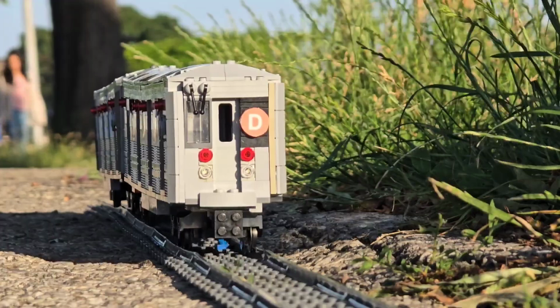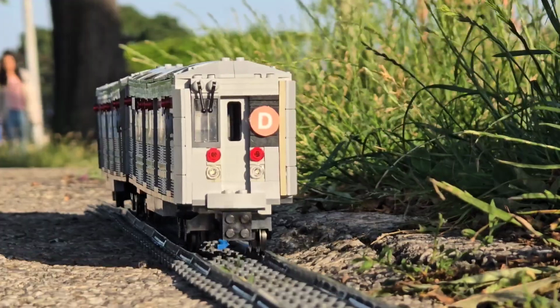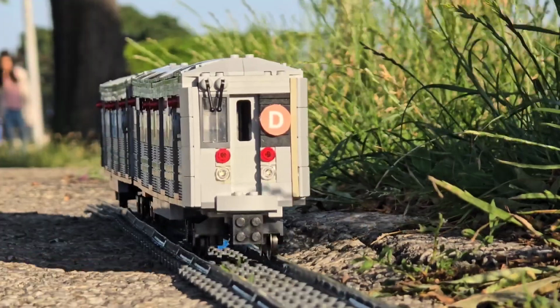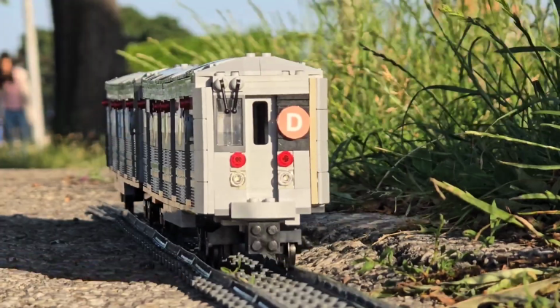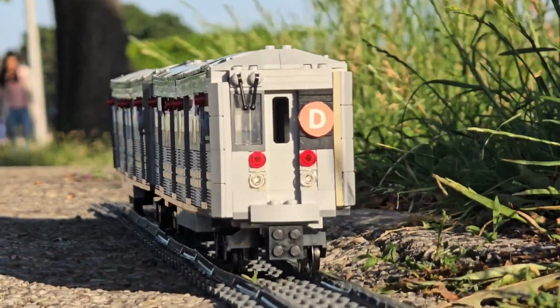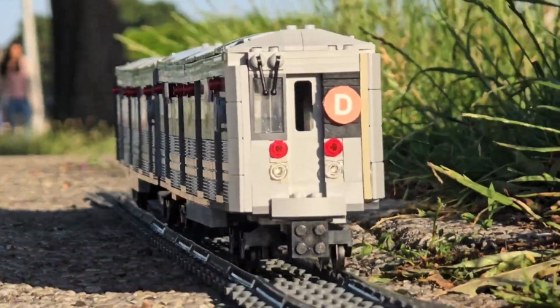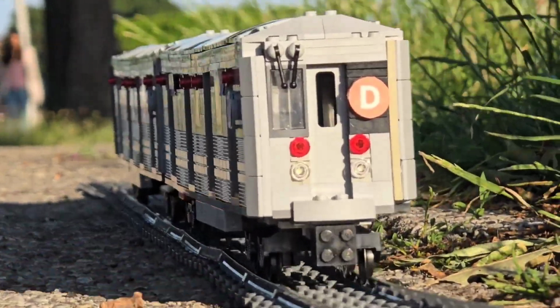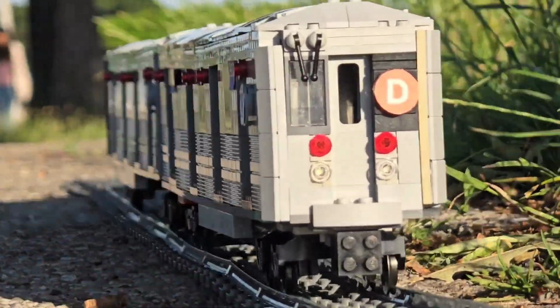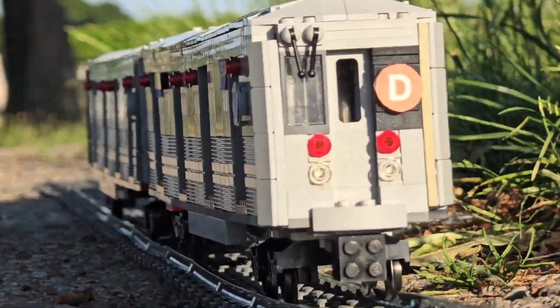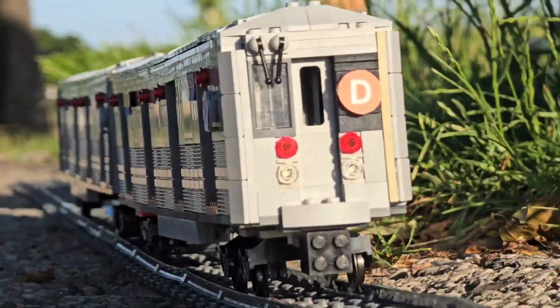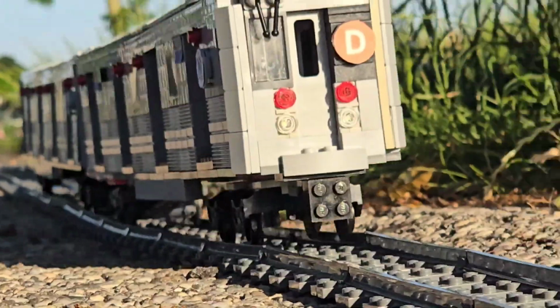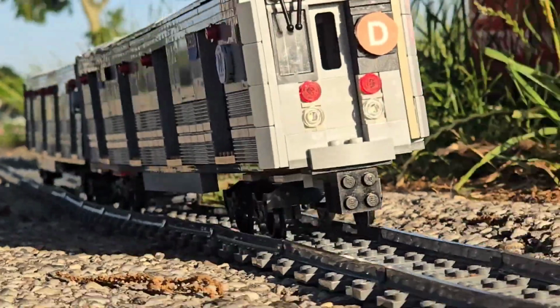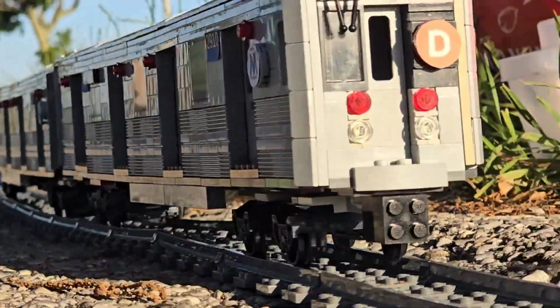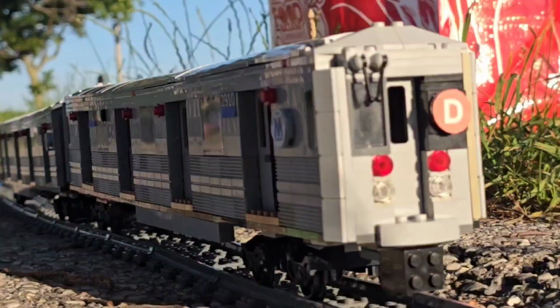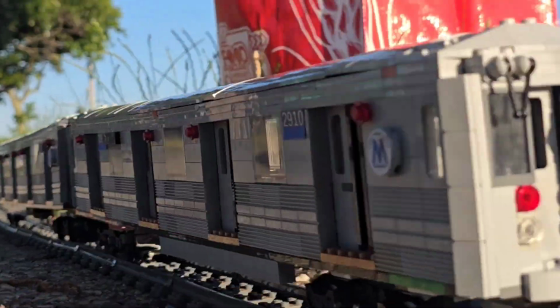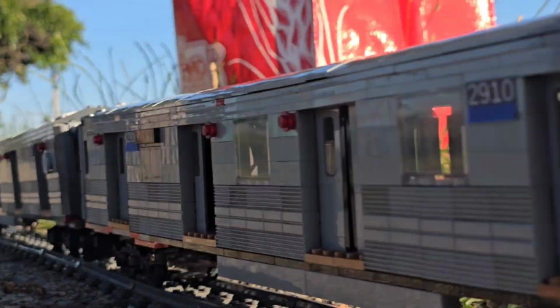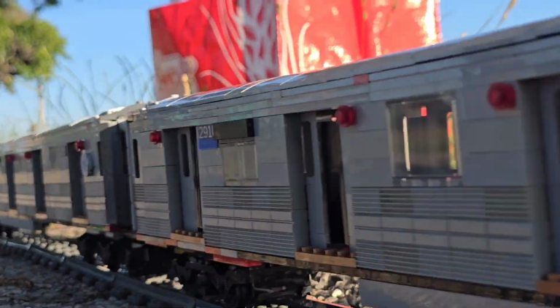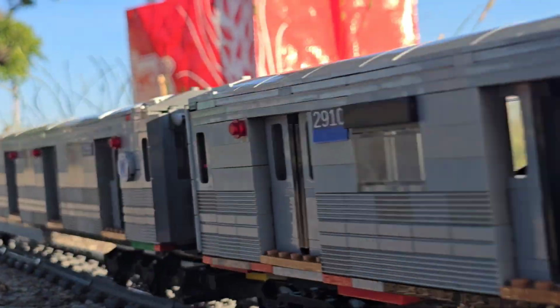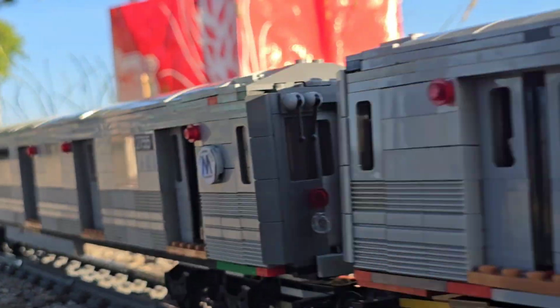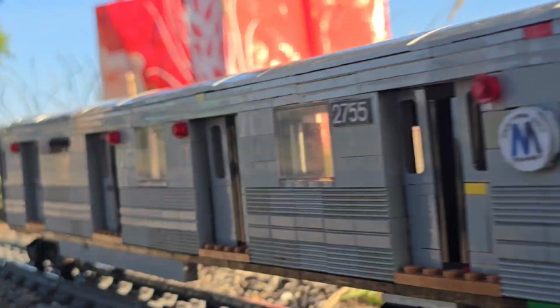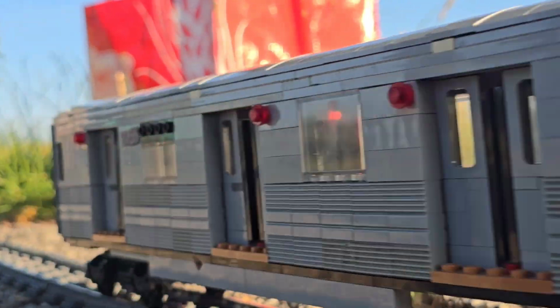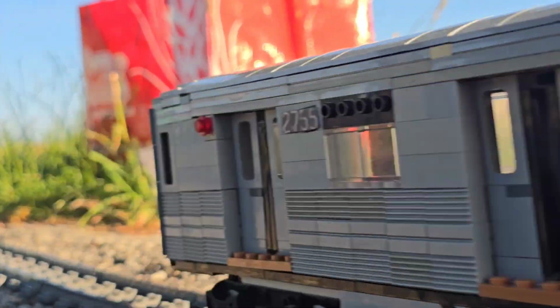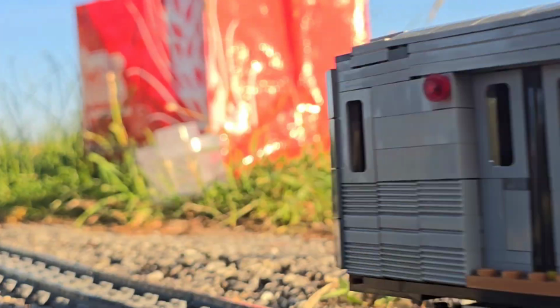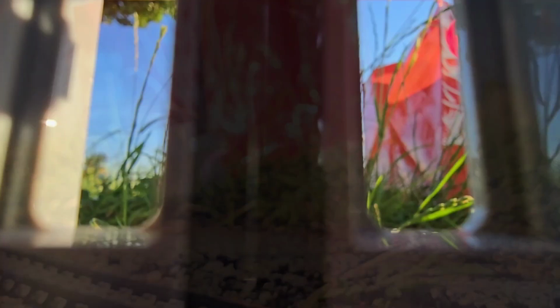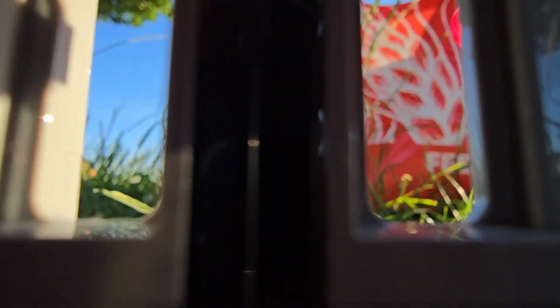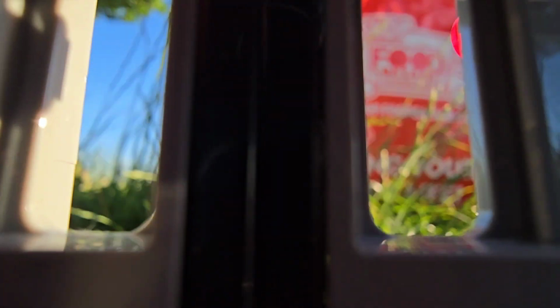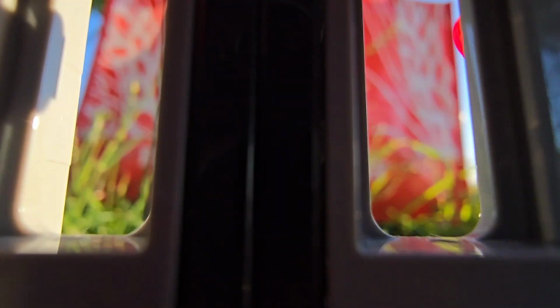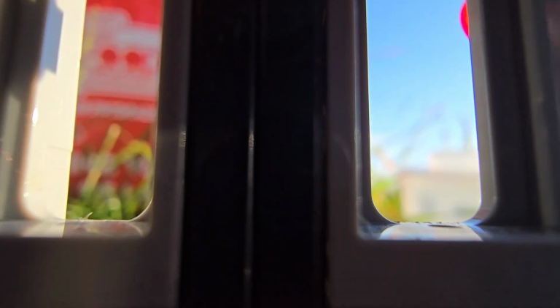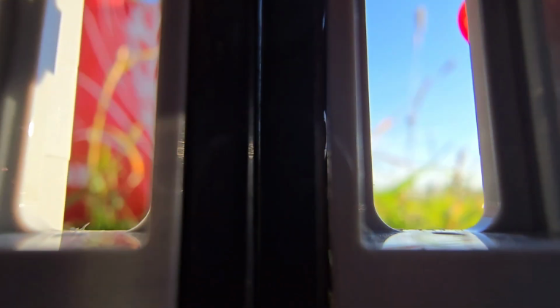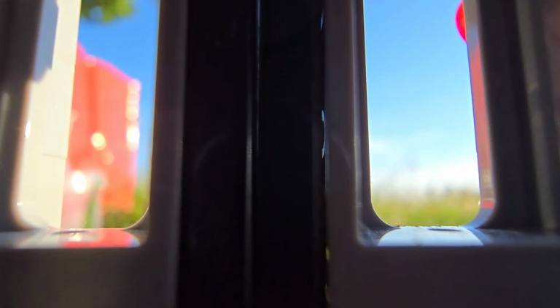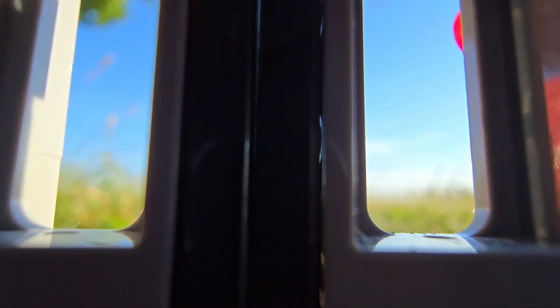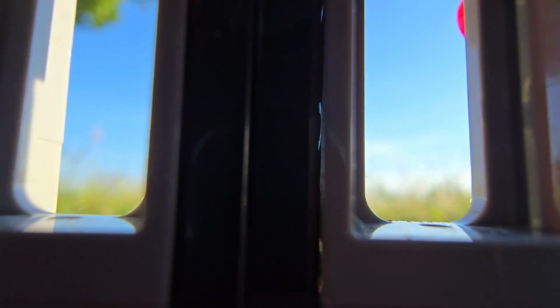What is up you guys, LEGO Ontario and Winnie Powell Subway here, and you're watching the sneak peek of the LEGO R68 subway car action.